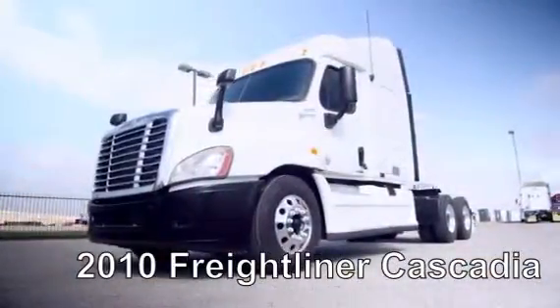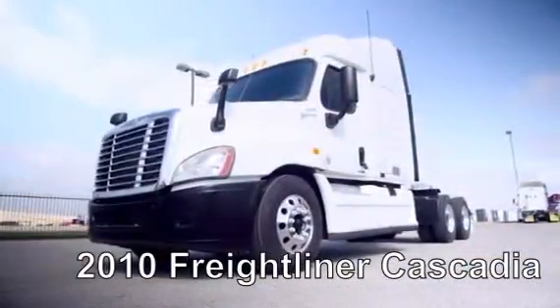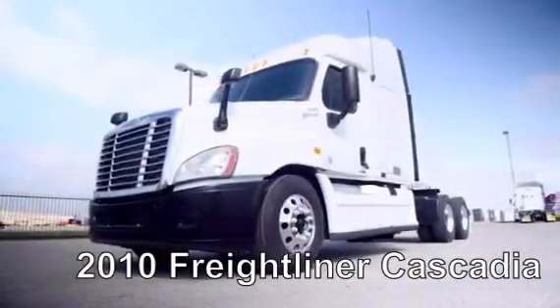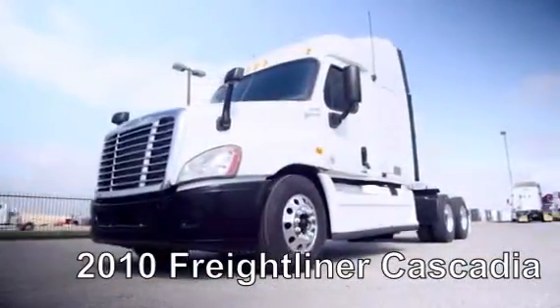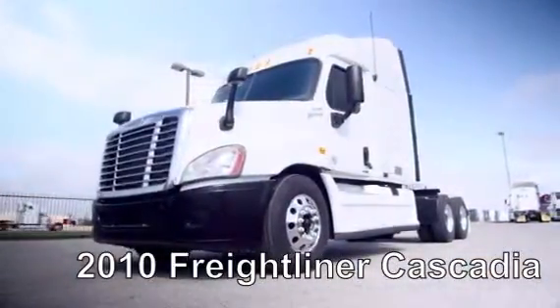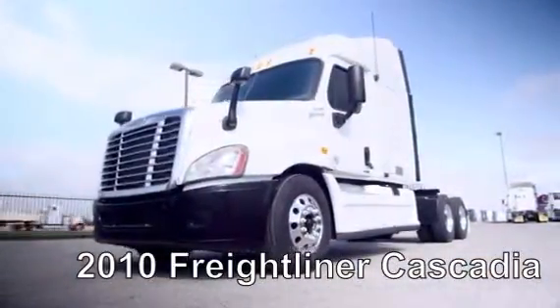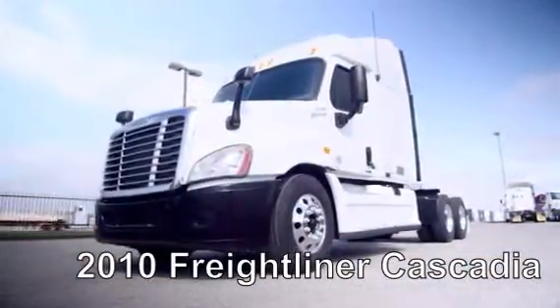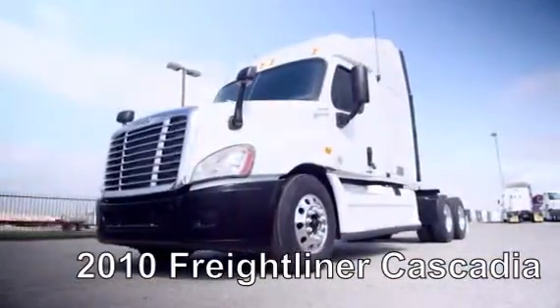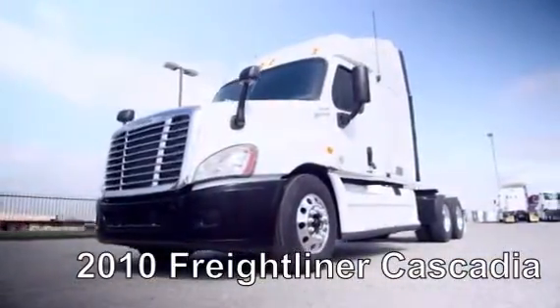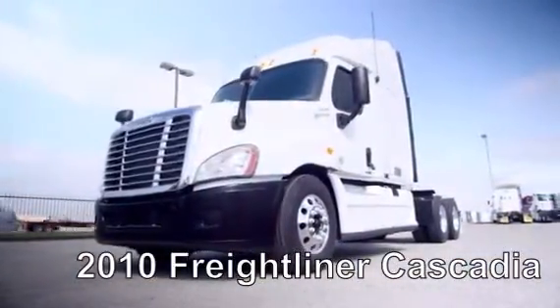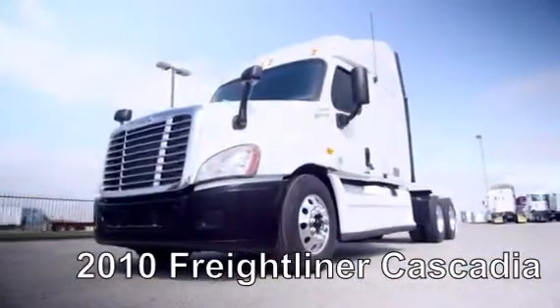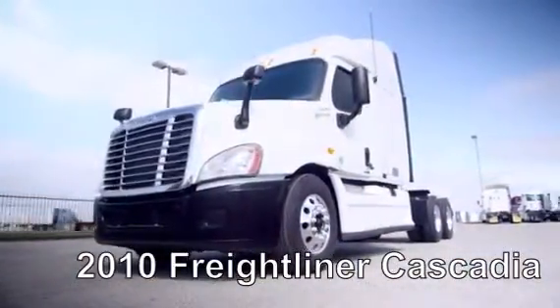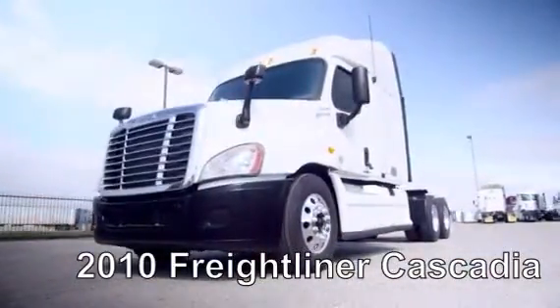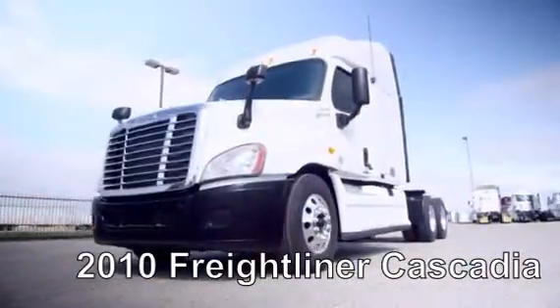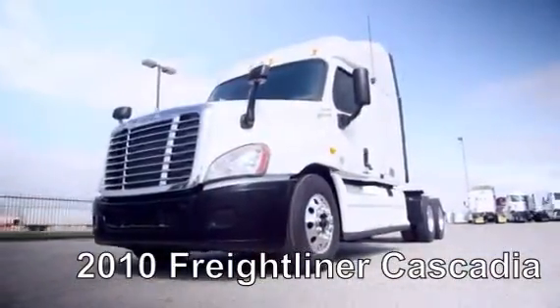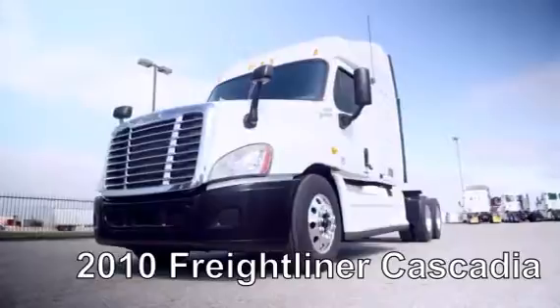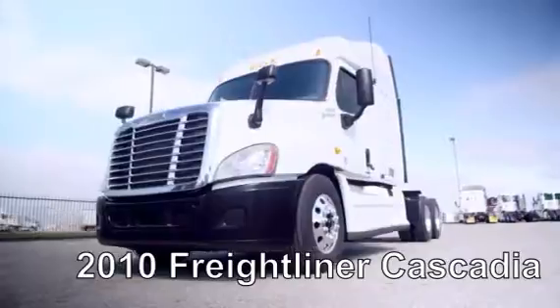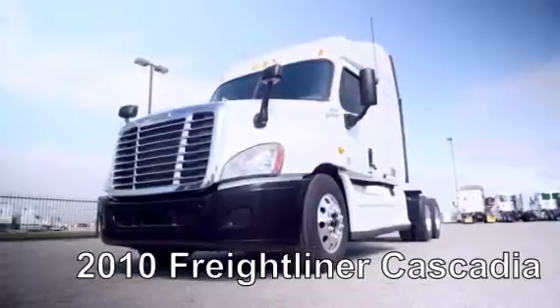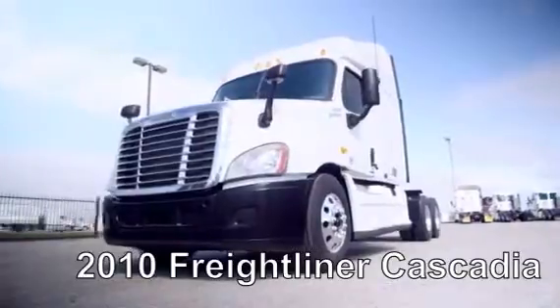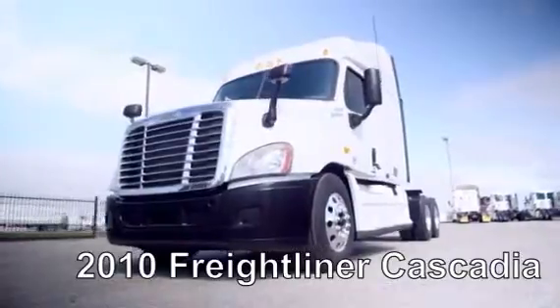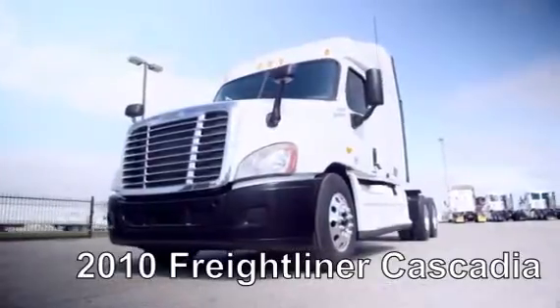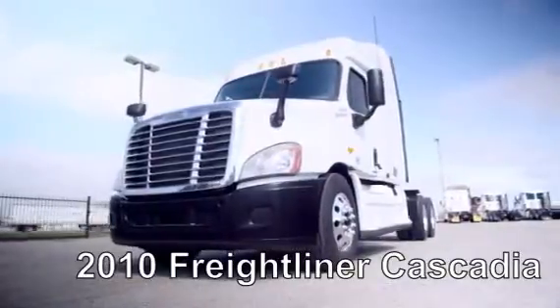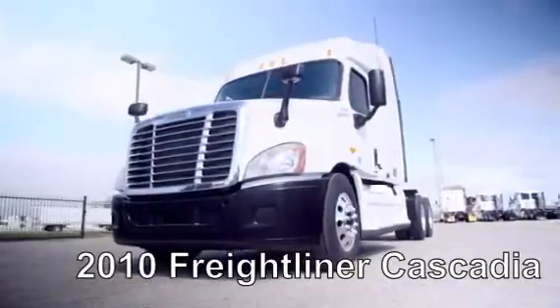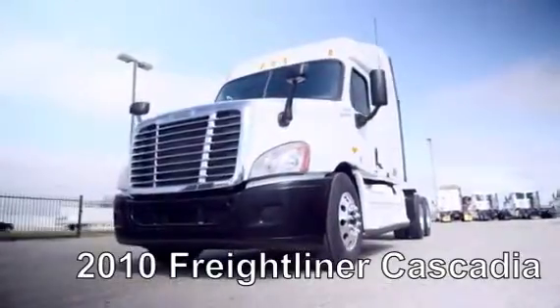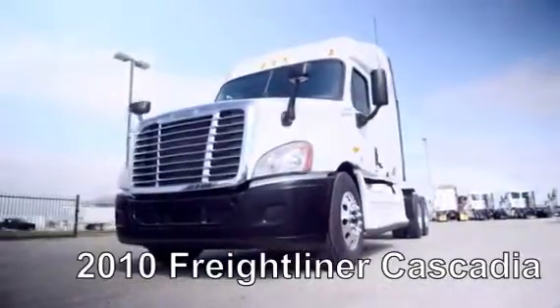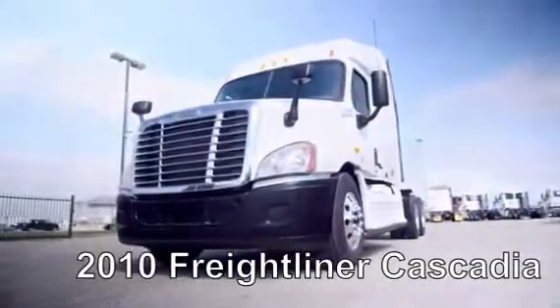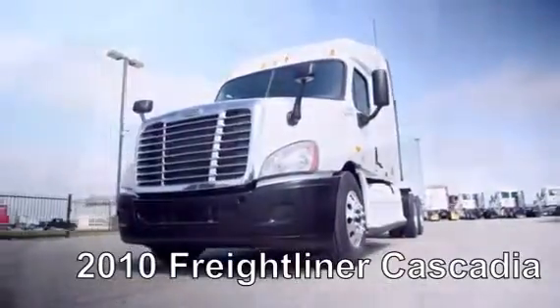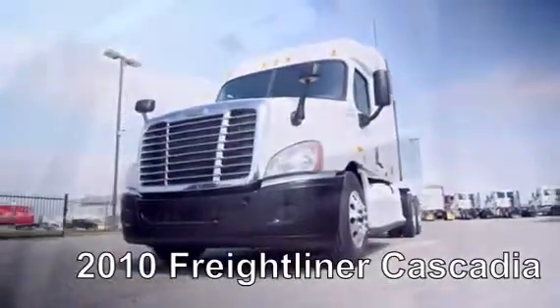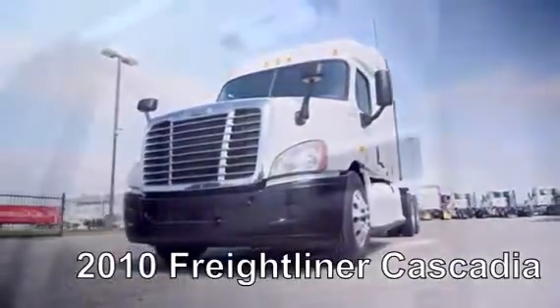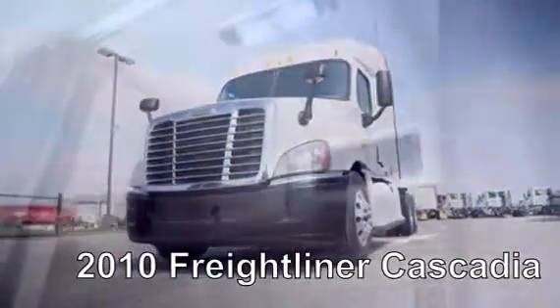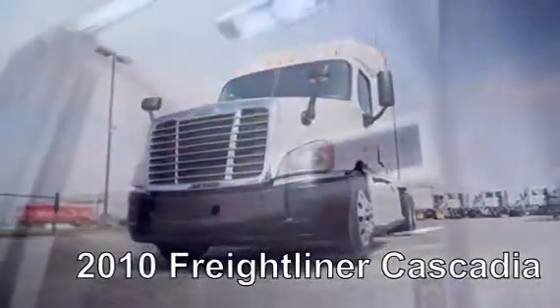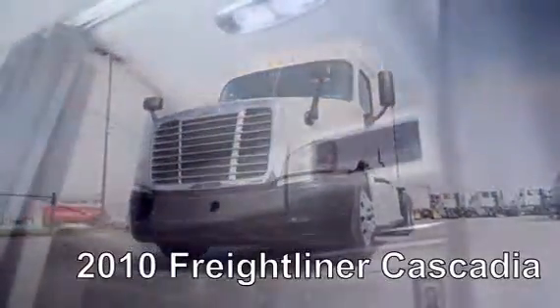It also has dual 80-gallon fuel tanks, six brand-new aluminum rims, and 10 brand-new virgin 22.5-inch Michelin tires.